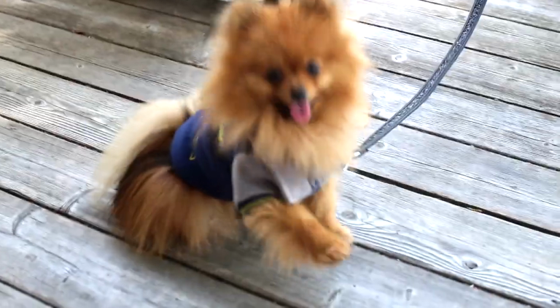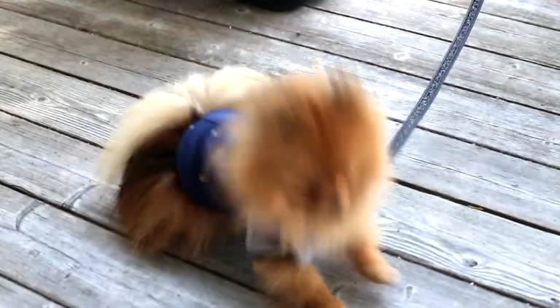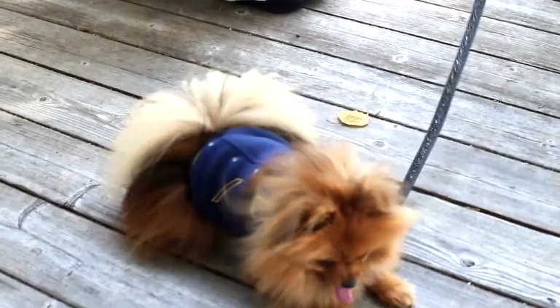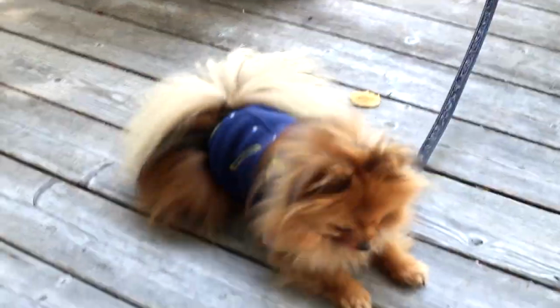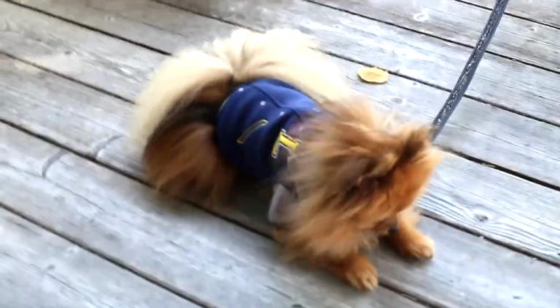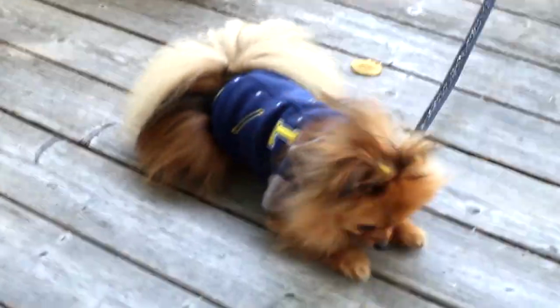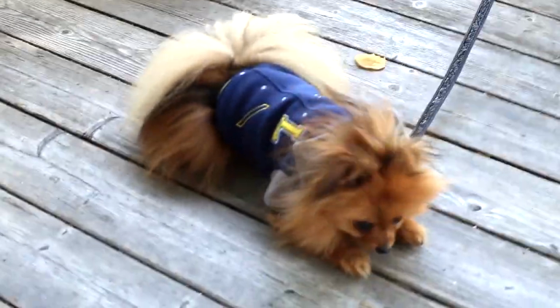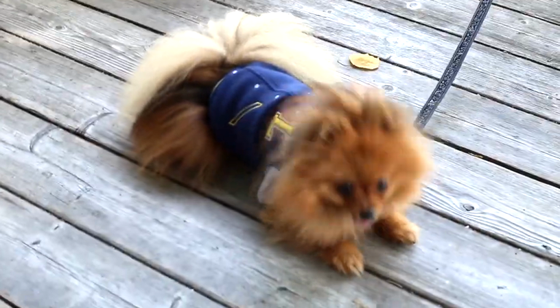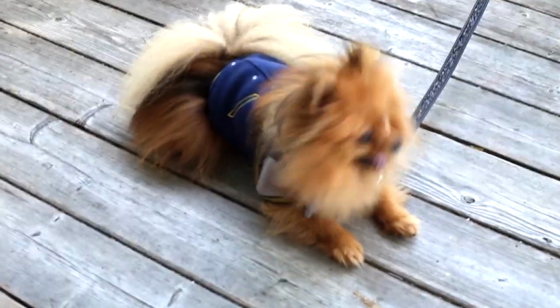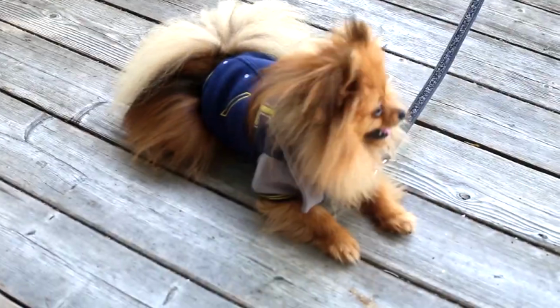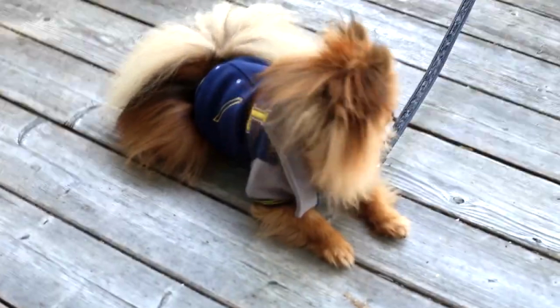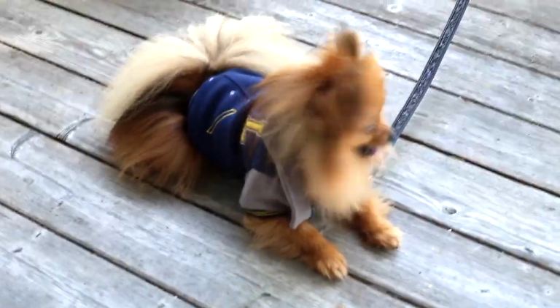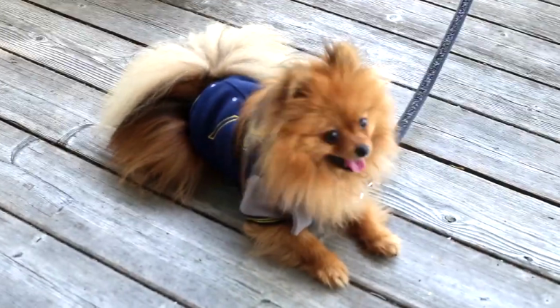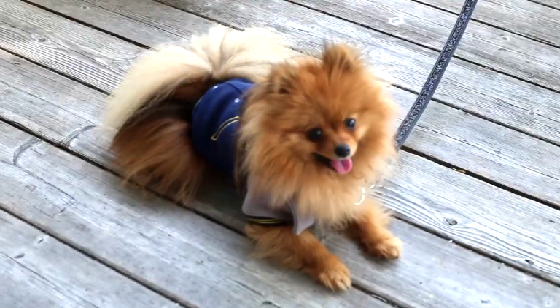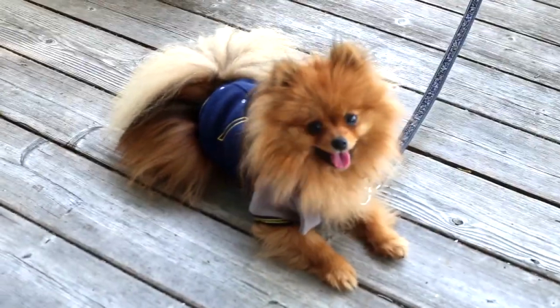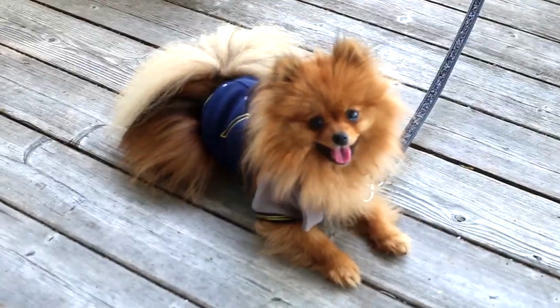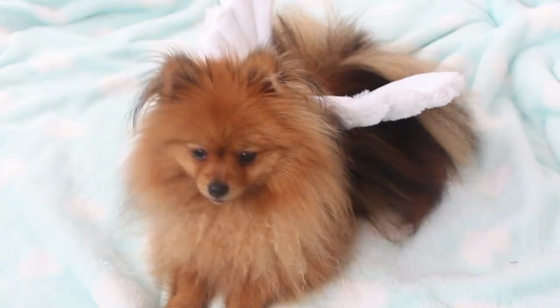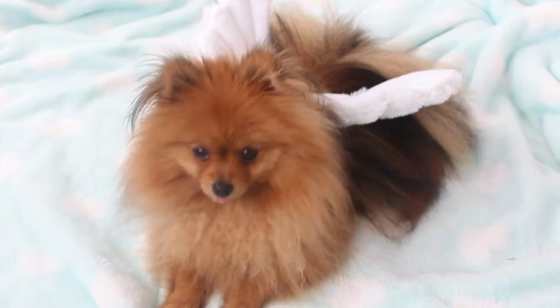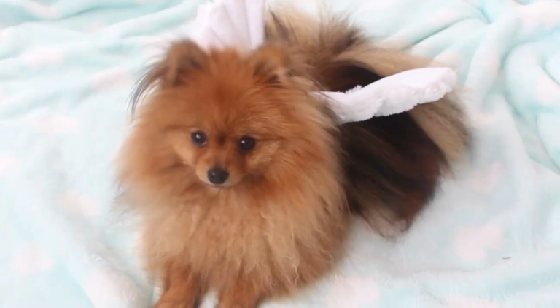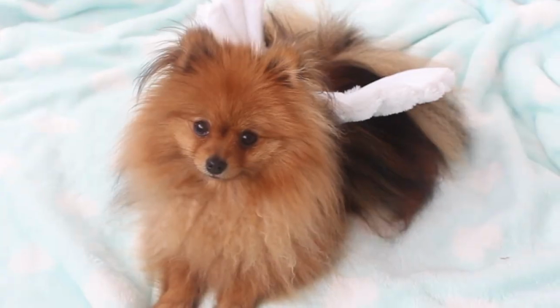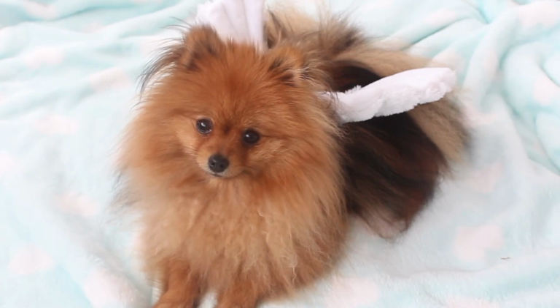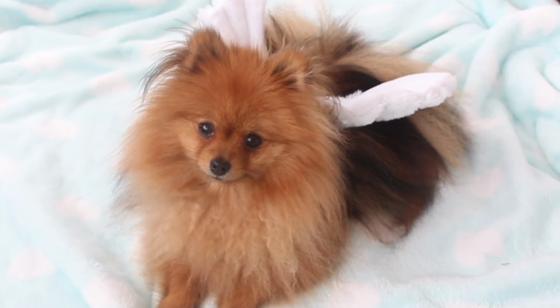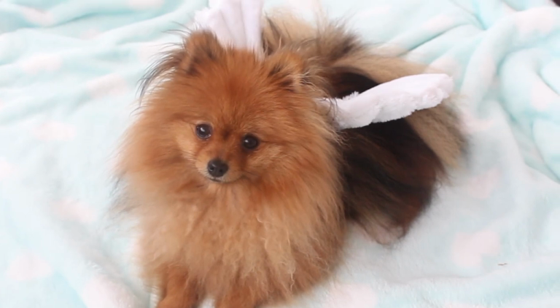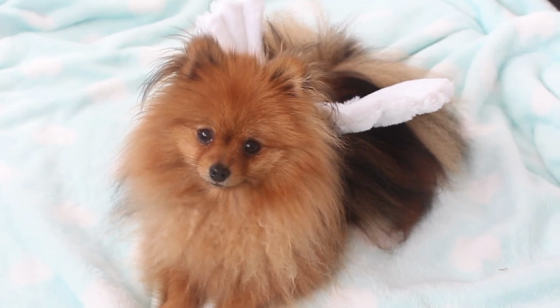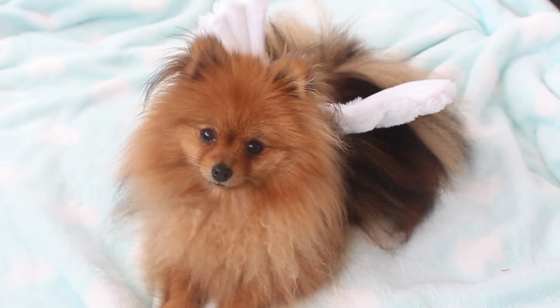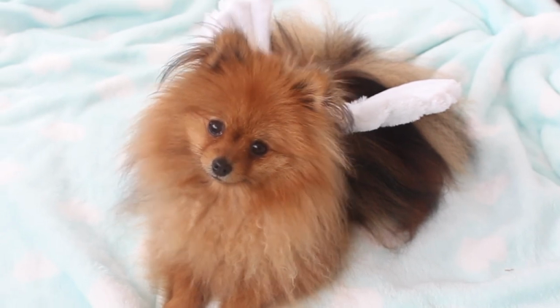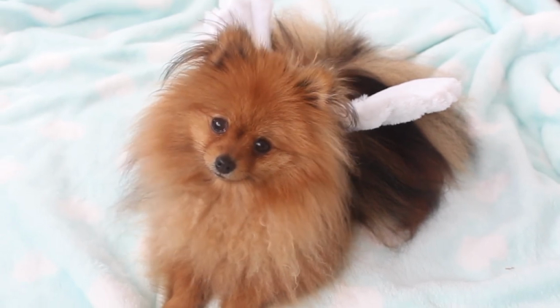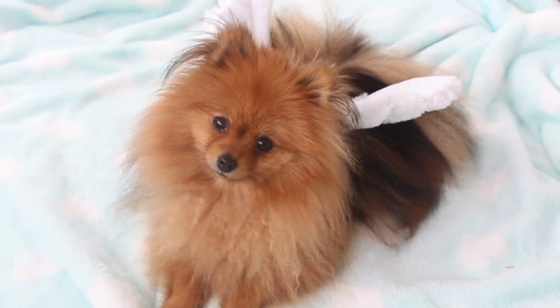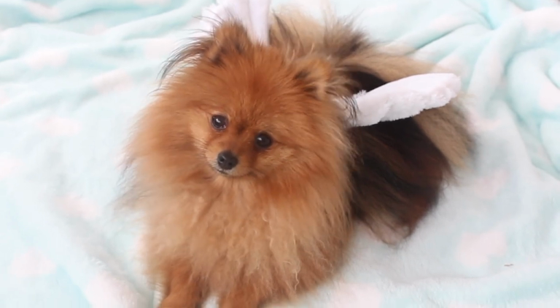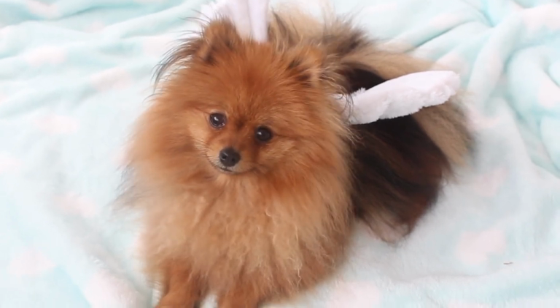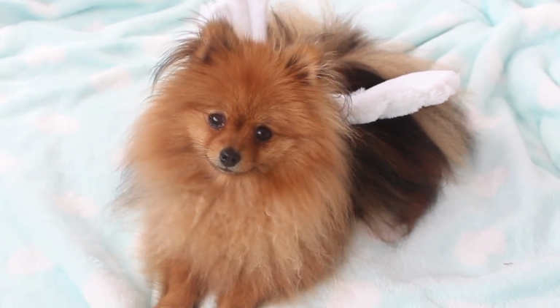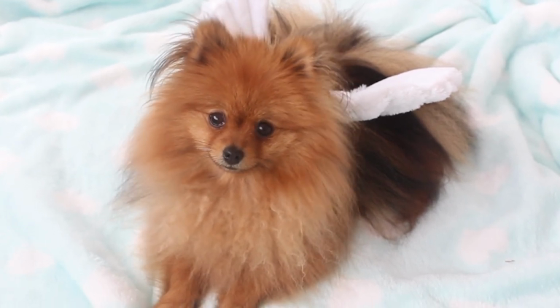All the costumes are linked in the description box below. Let's get started.